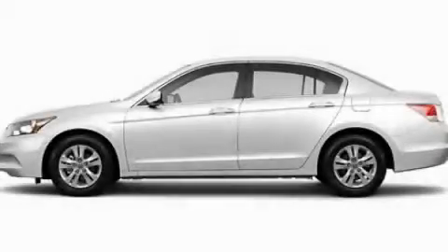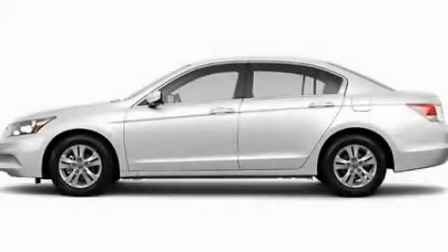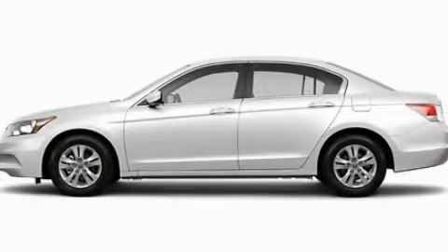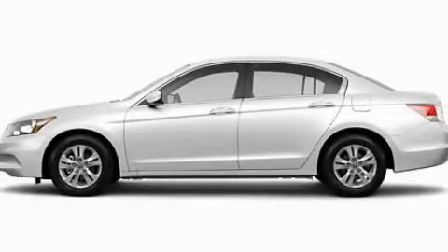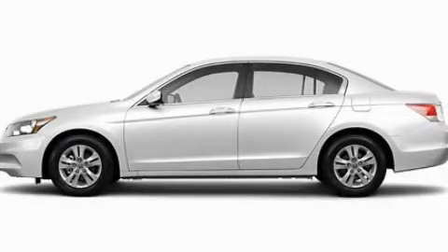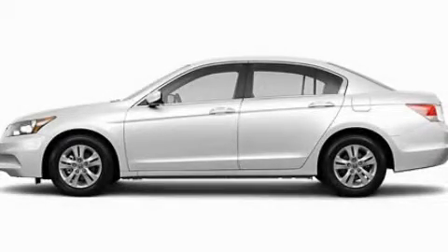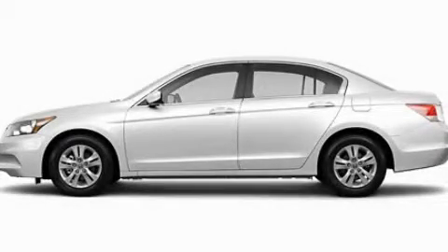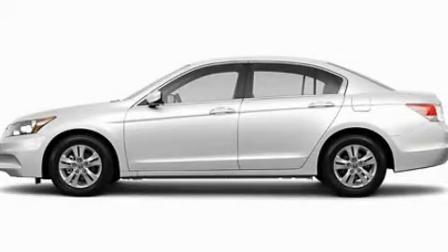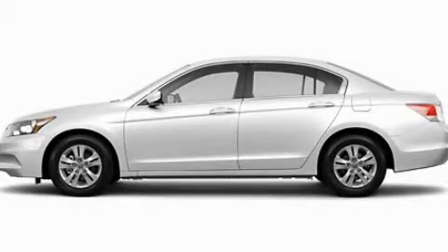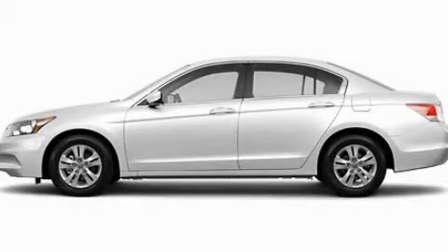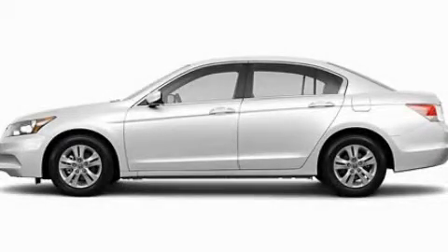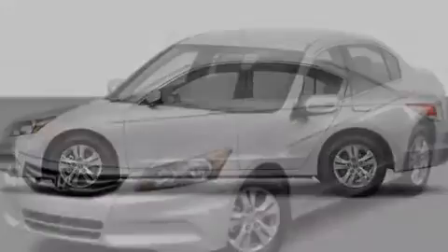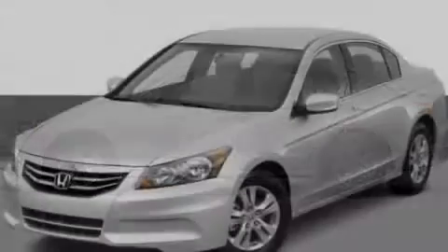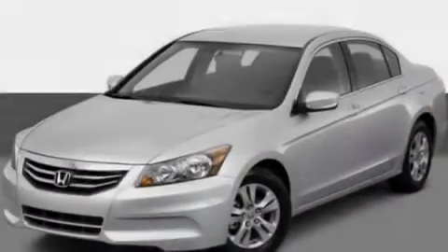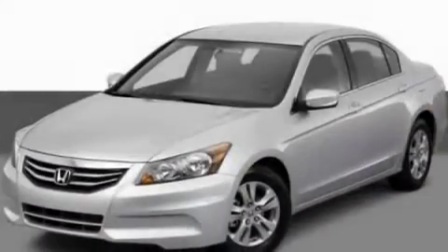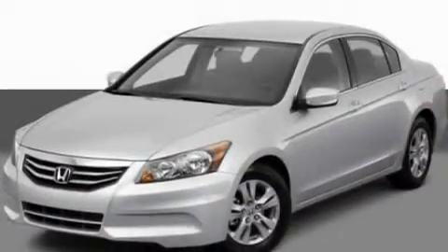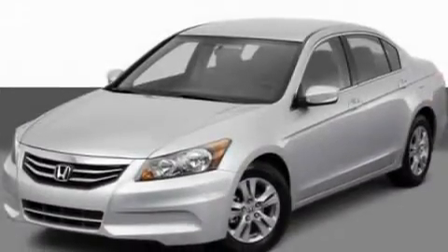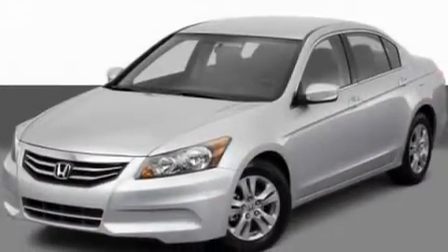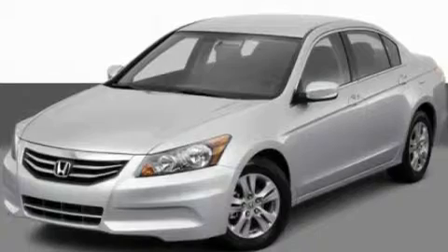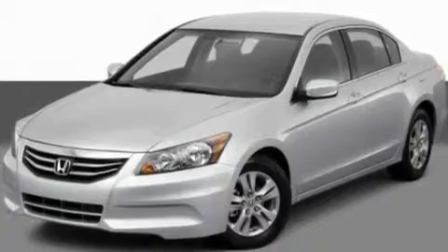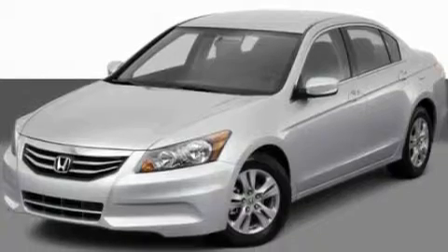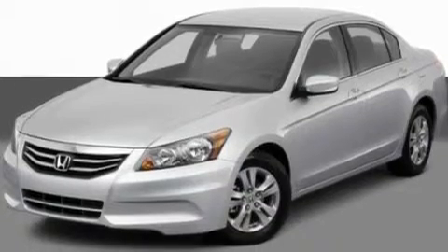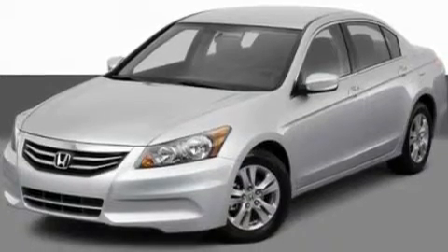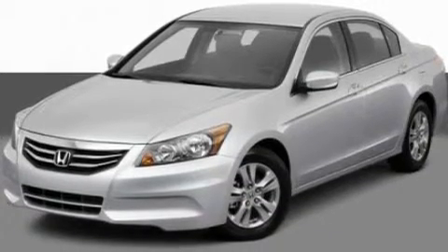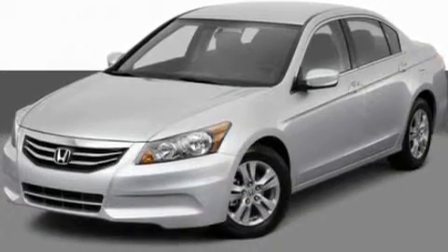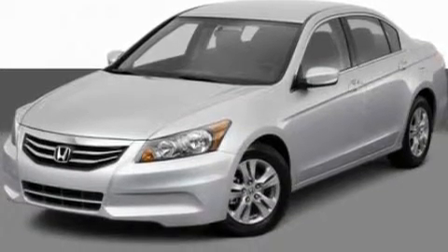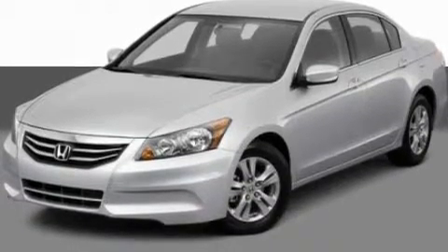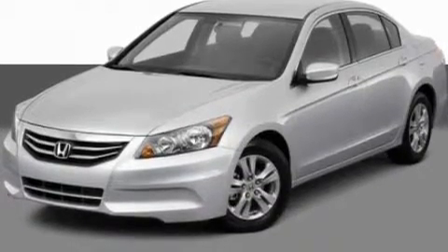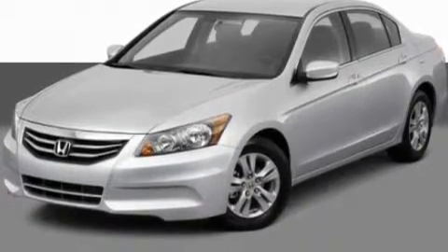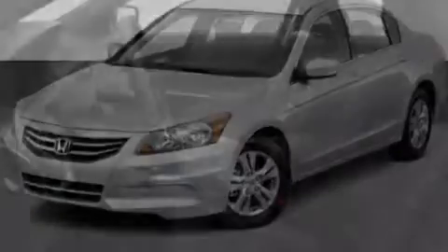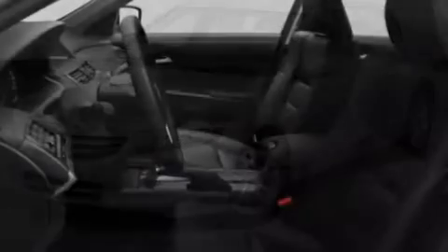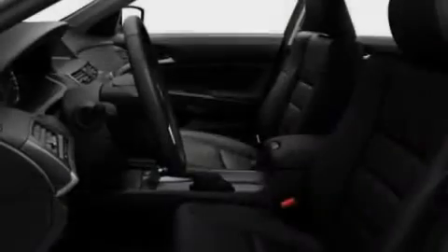This is a 2011 Honda Accord. It features a 2.4-liter, four-cylinder engine and an automatic transmission.